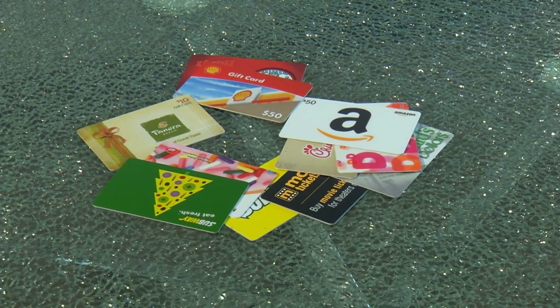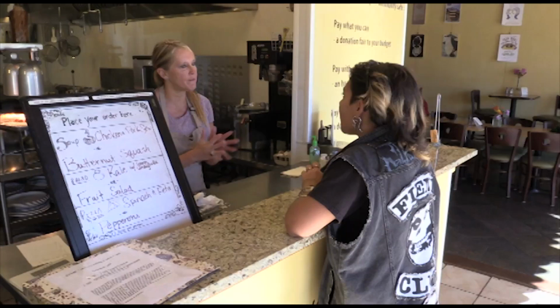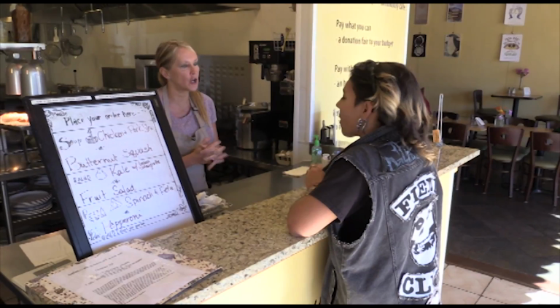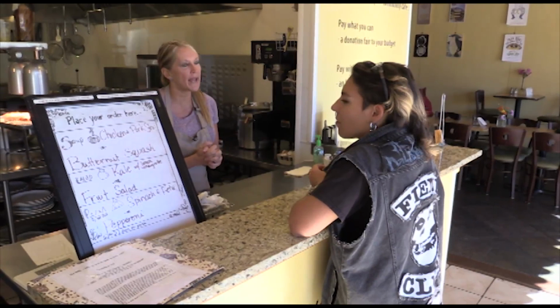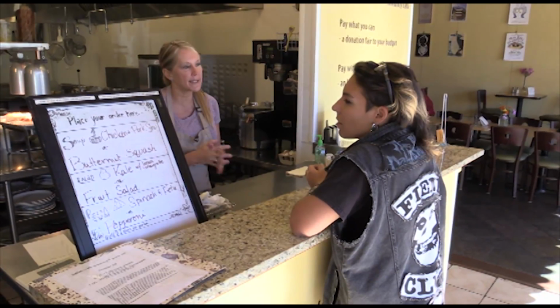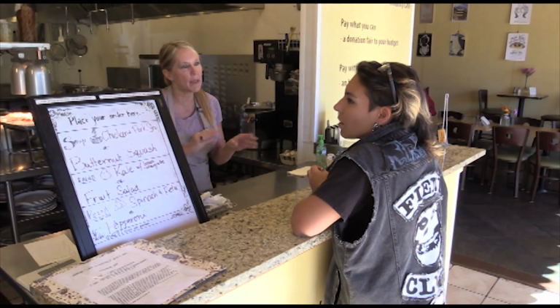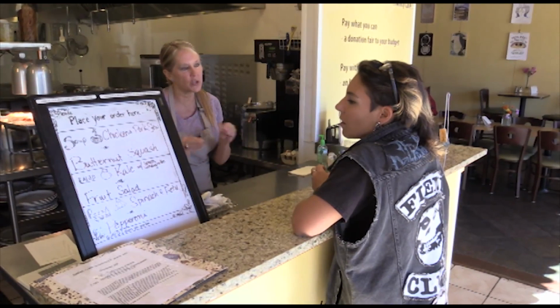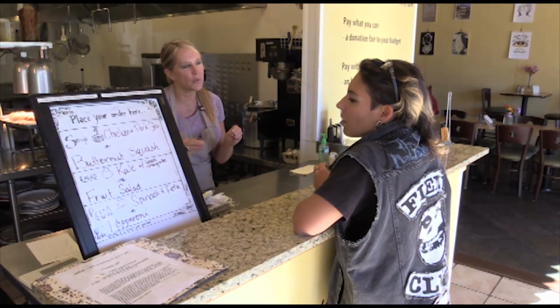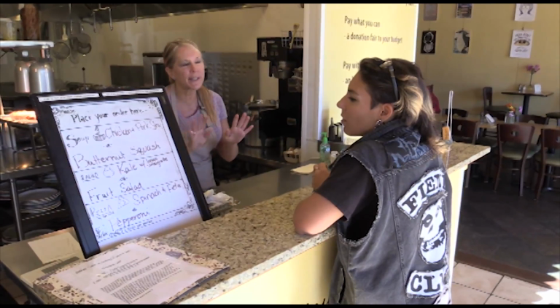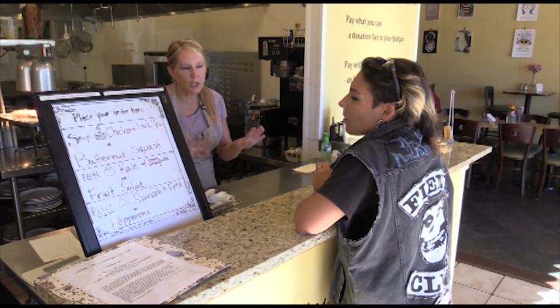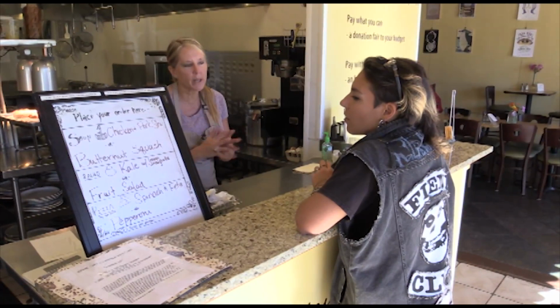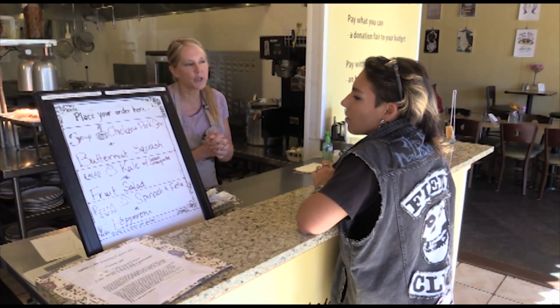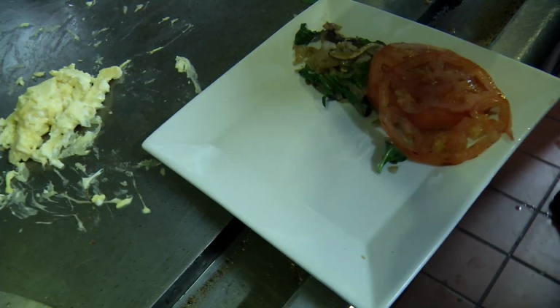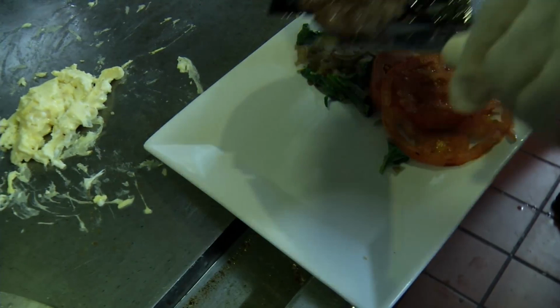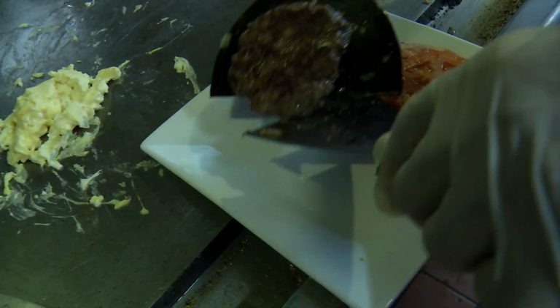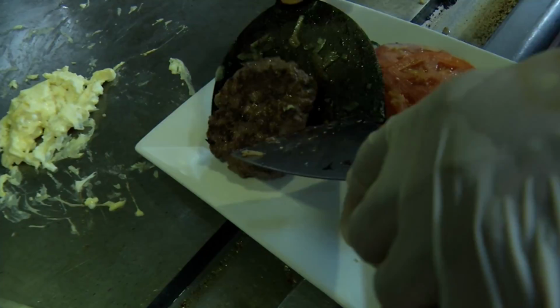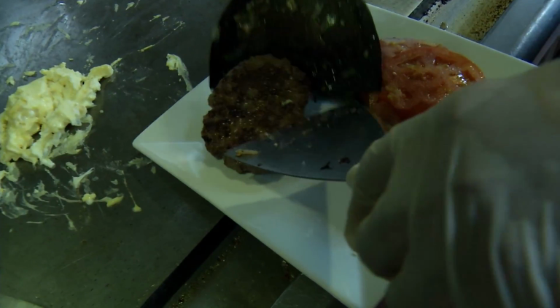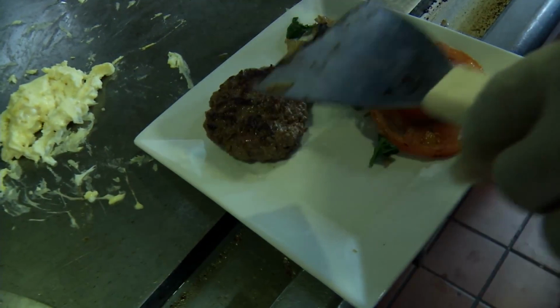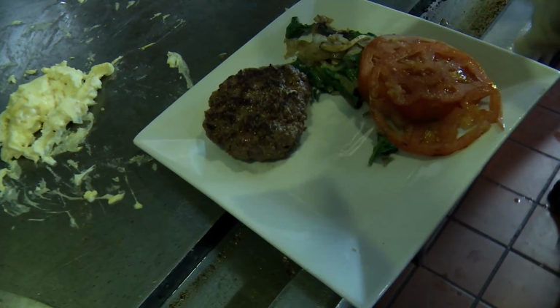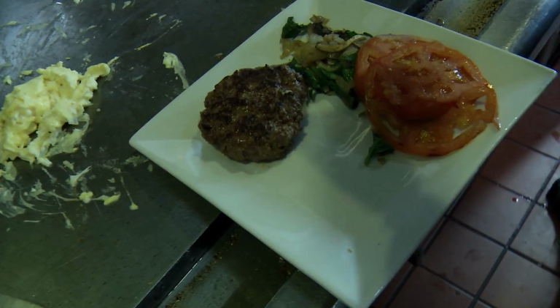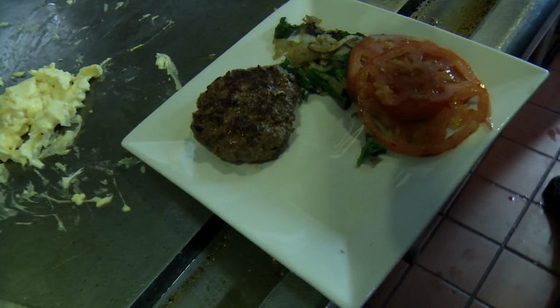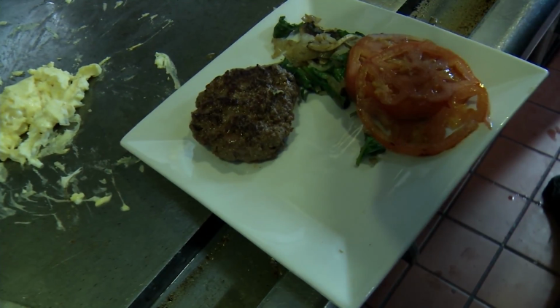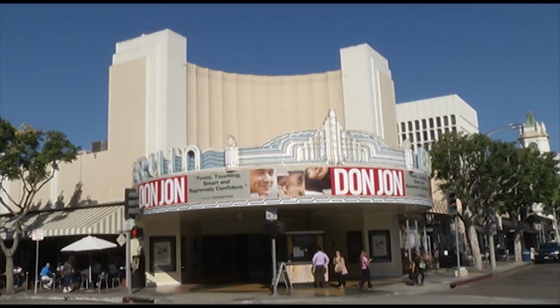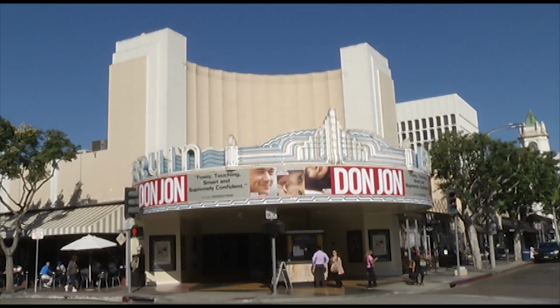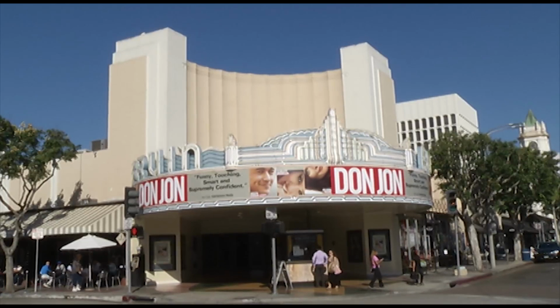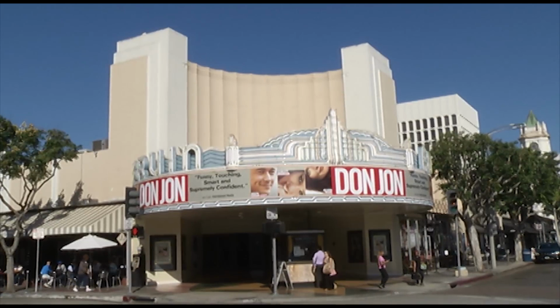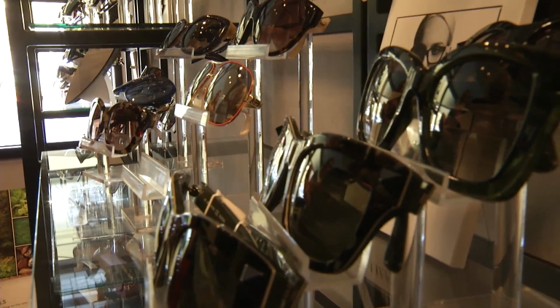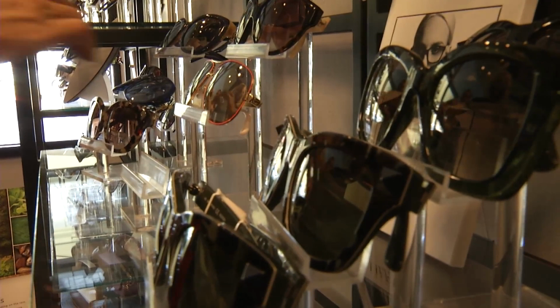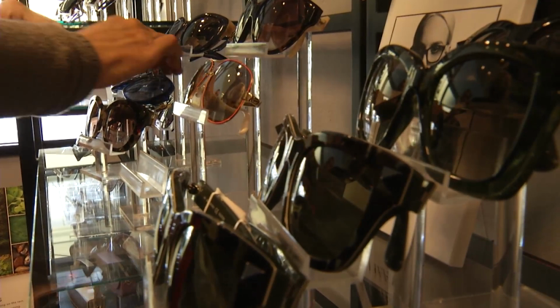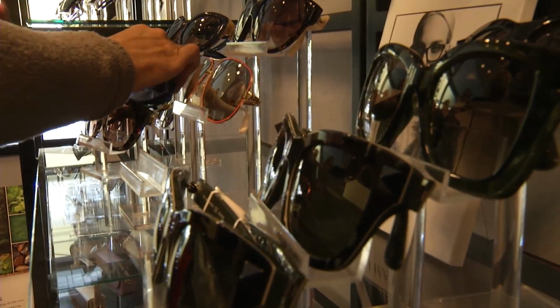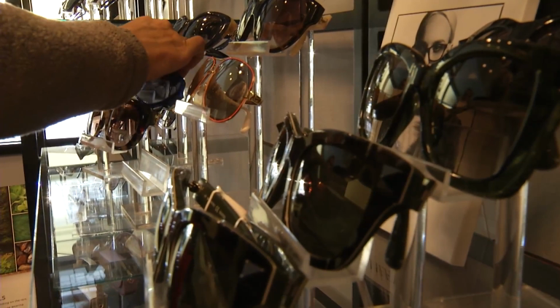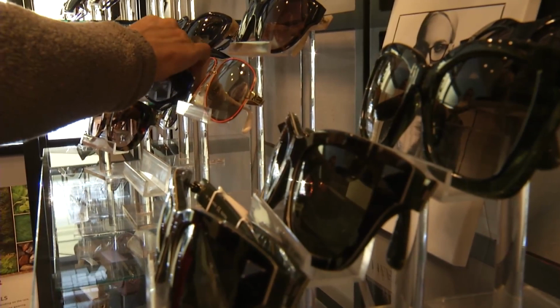Another tip: be sure to ask for student discounts everywhere you go. Lots of restaurants, movie theaters, and retail stores offer them.